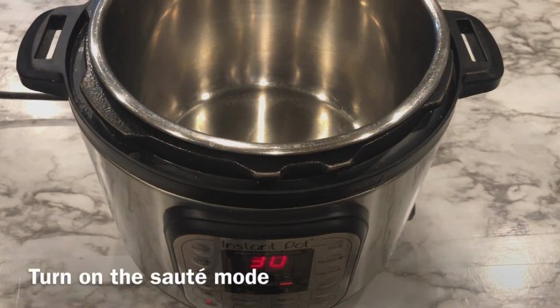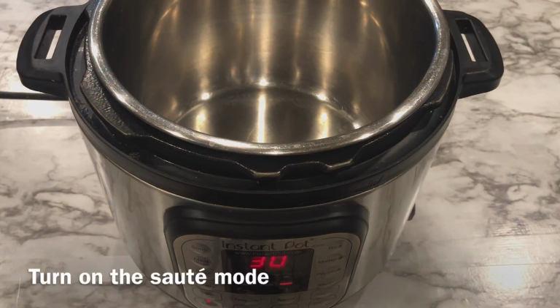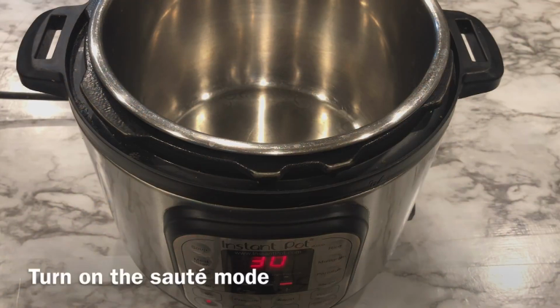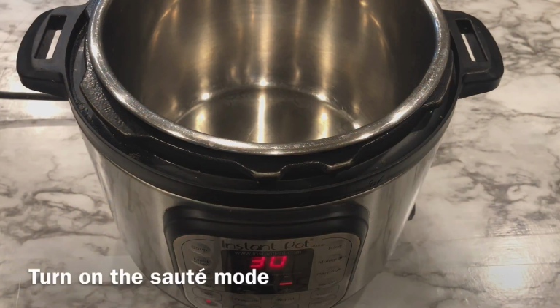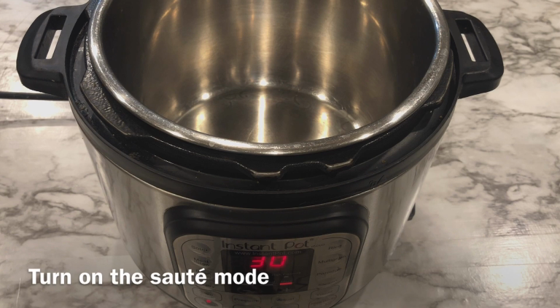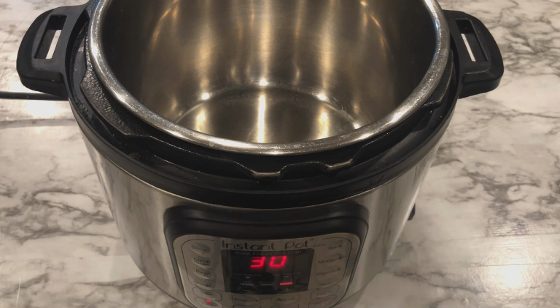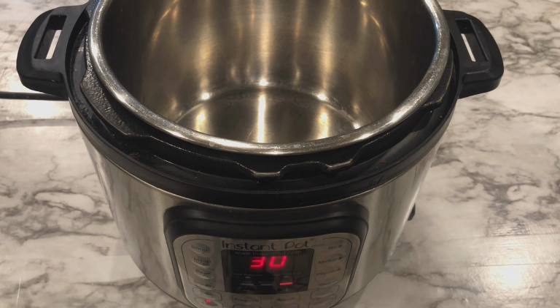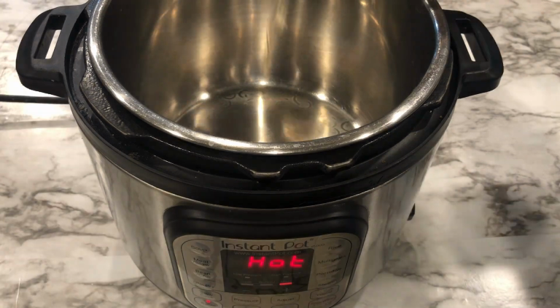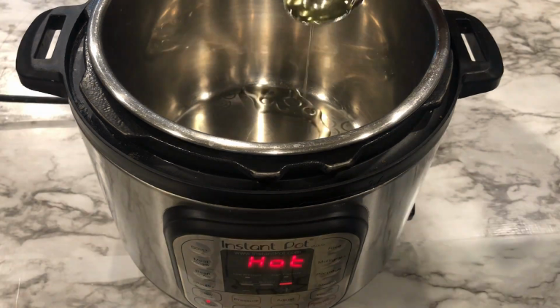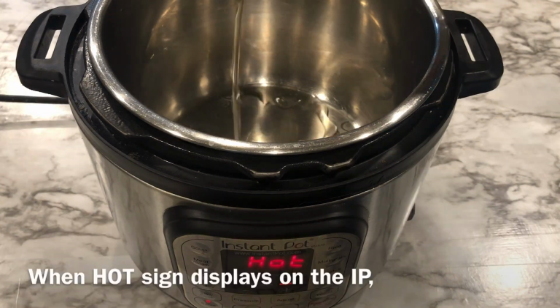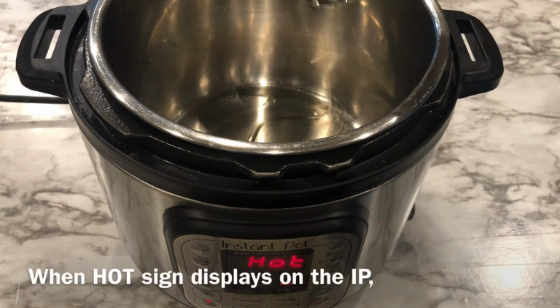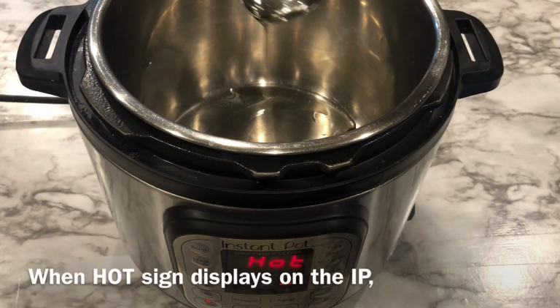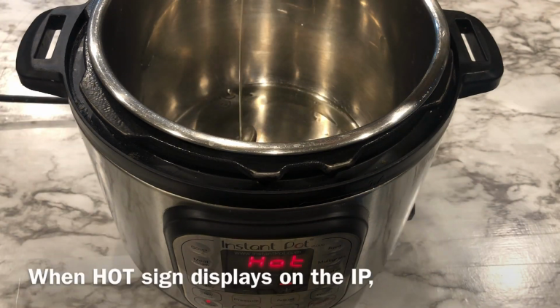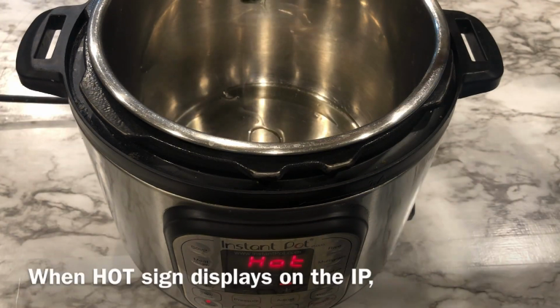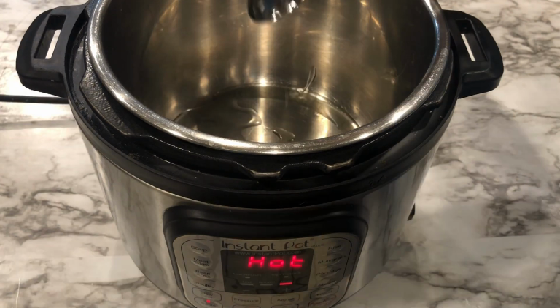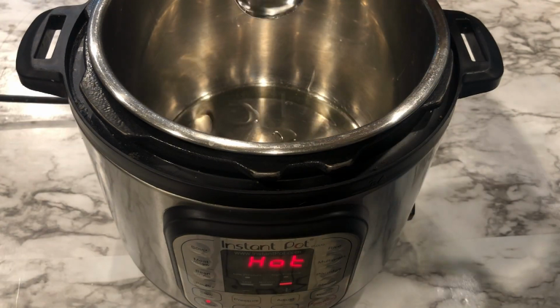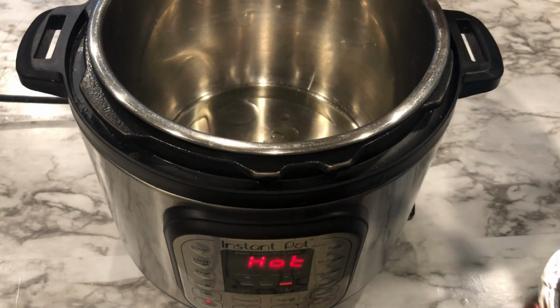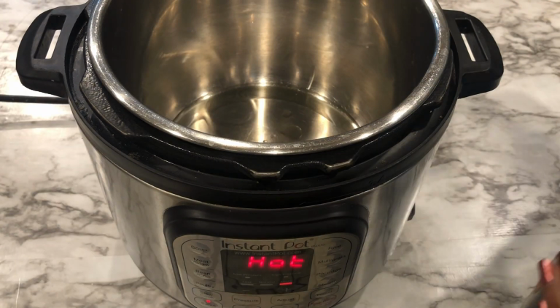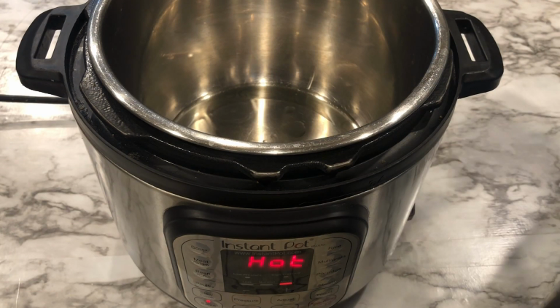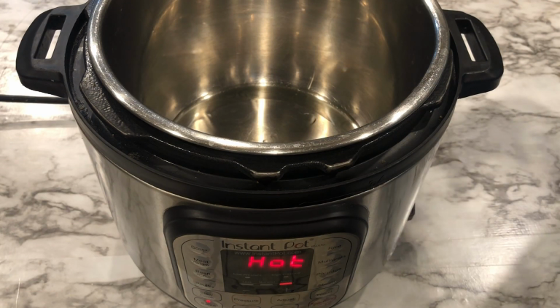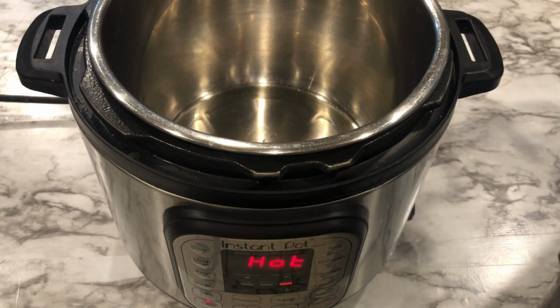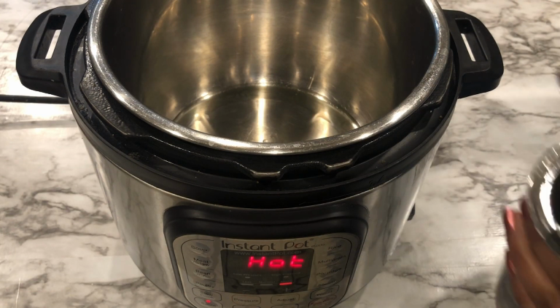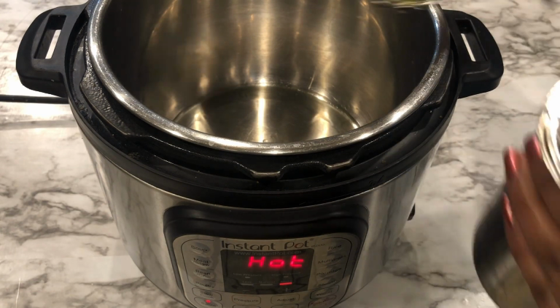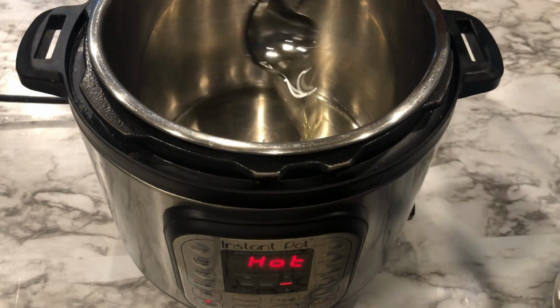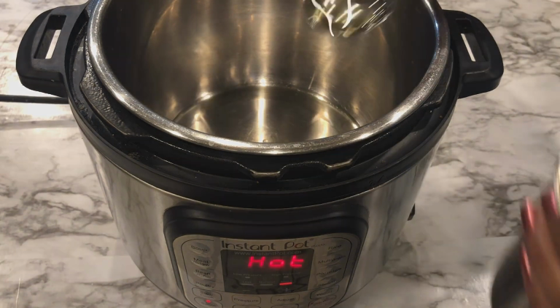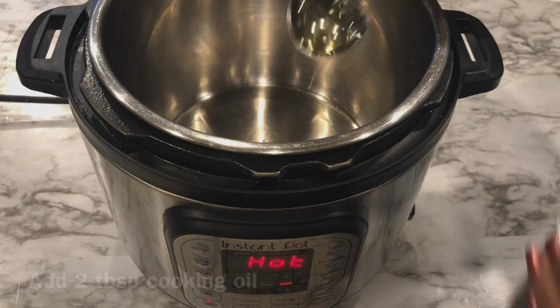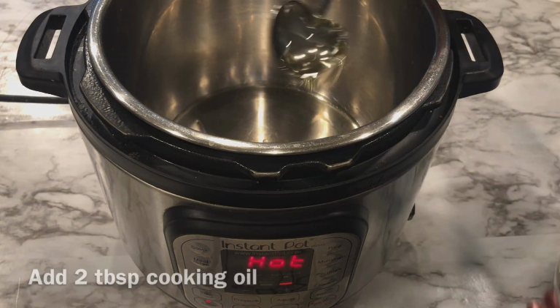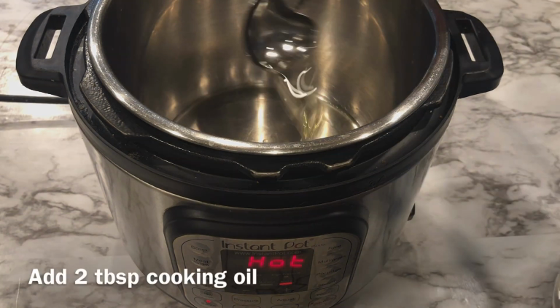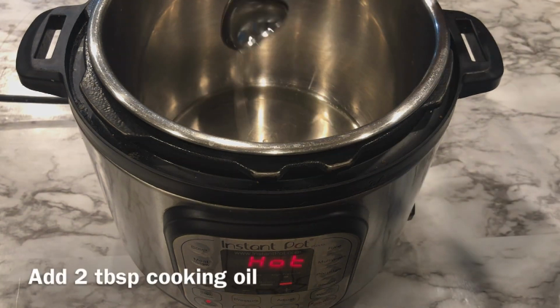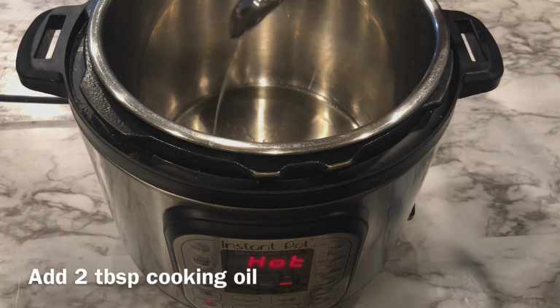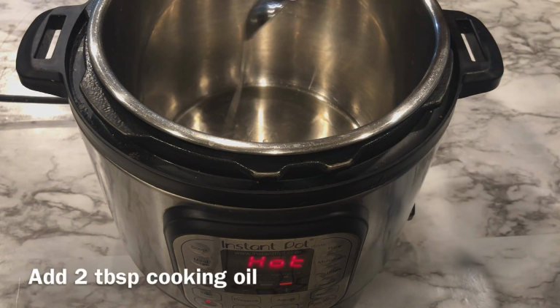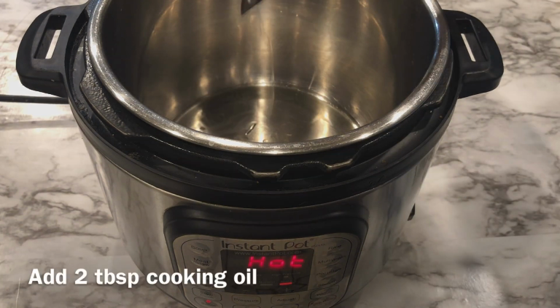Turn on the Instant Pot in saute mode. When it displays 'hot', add 2 tablespoons of cooking oil.